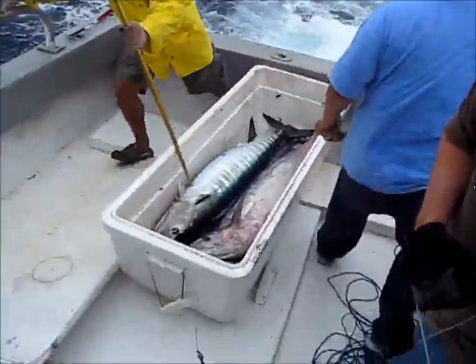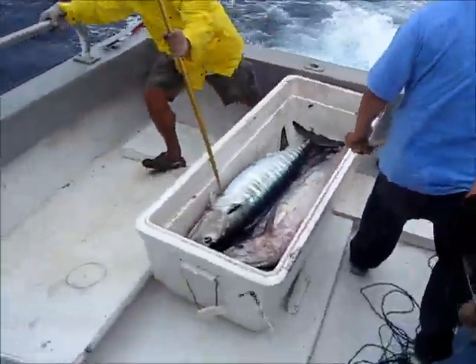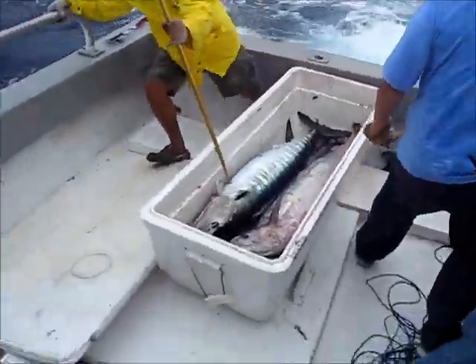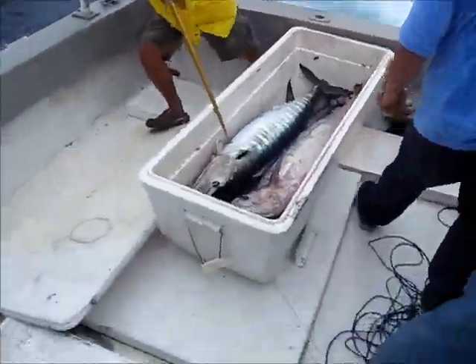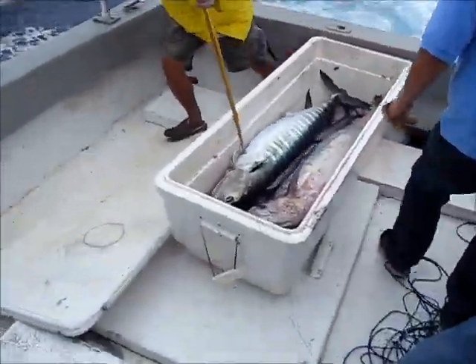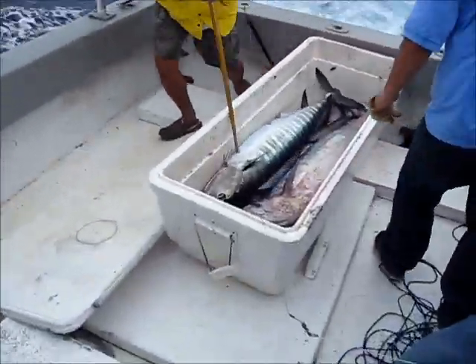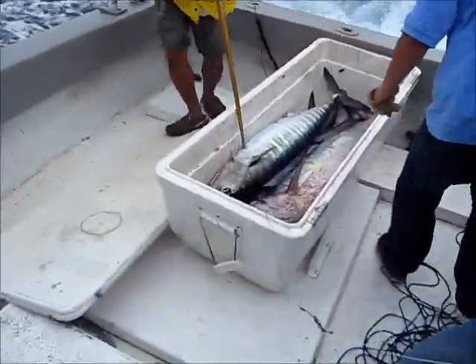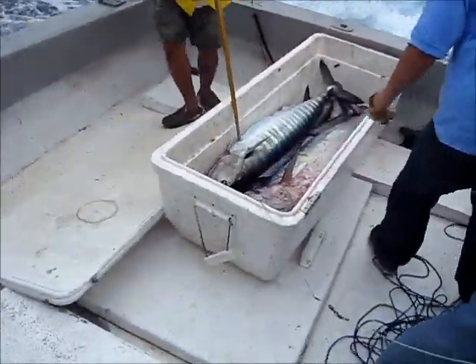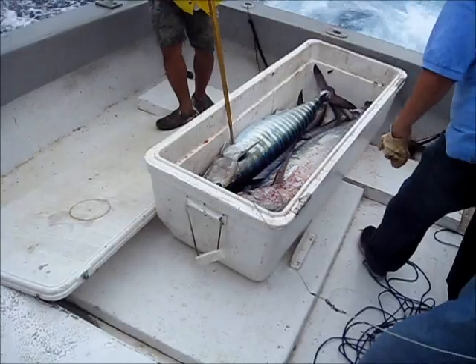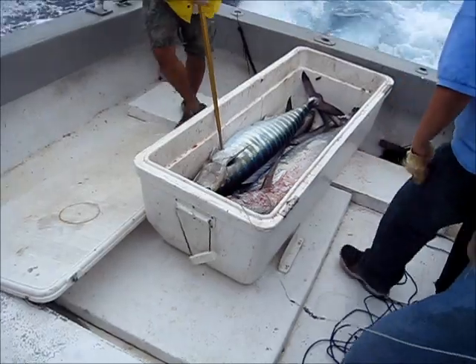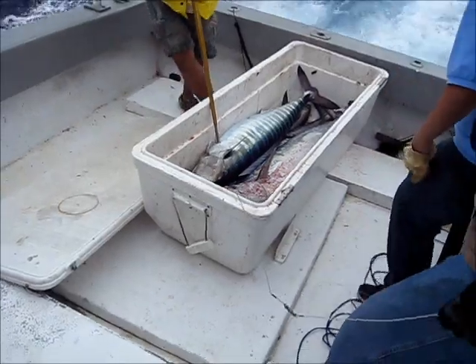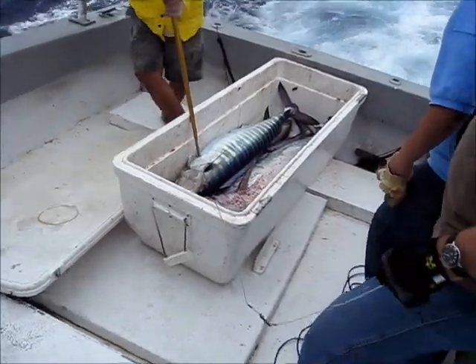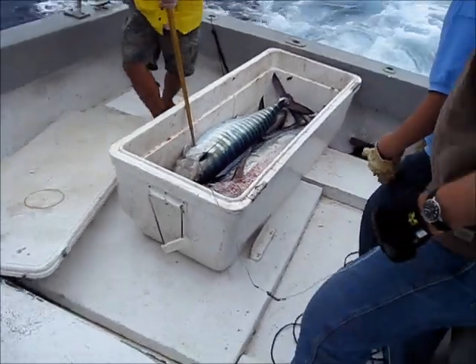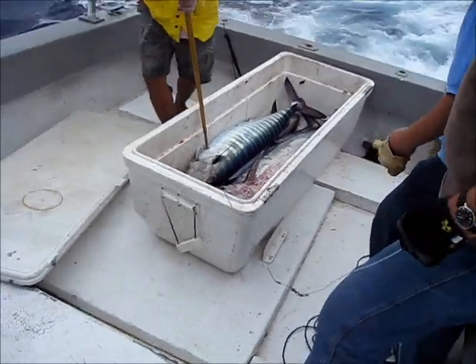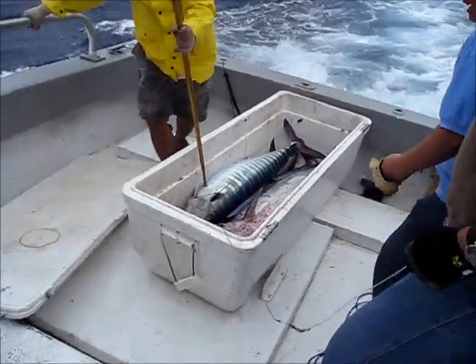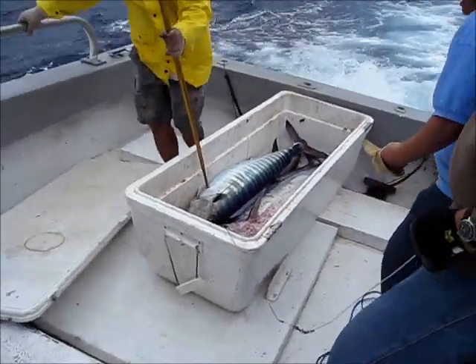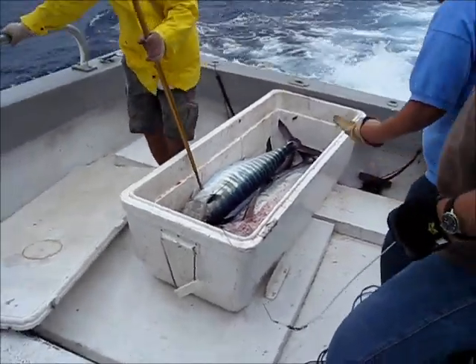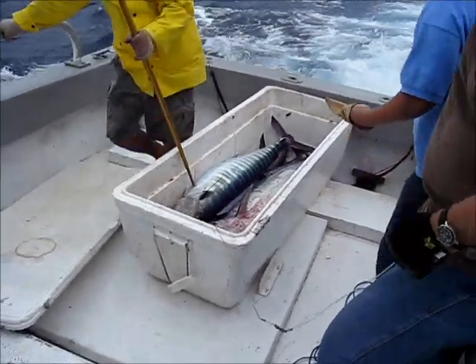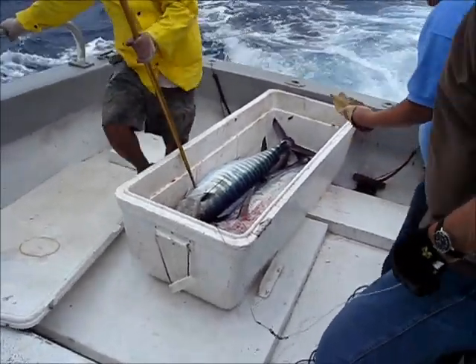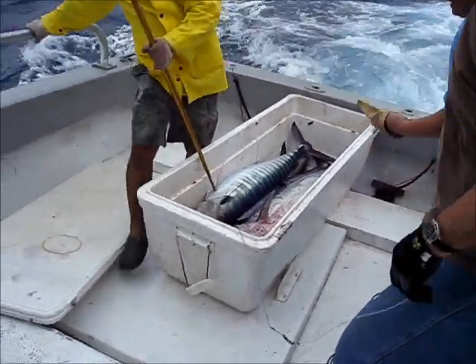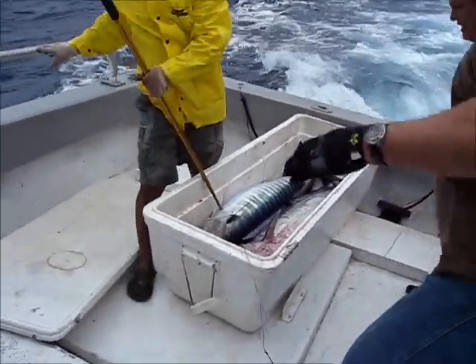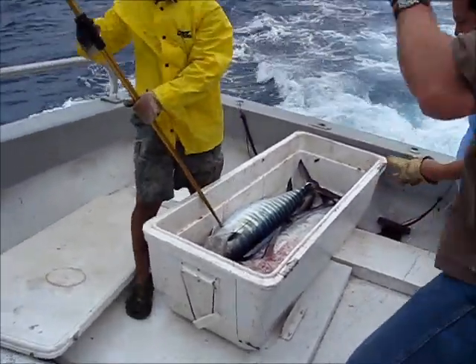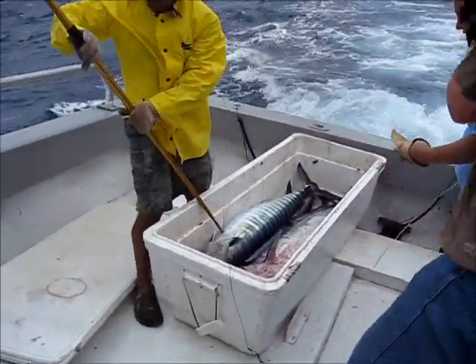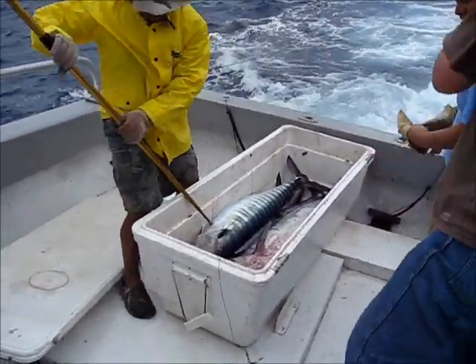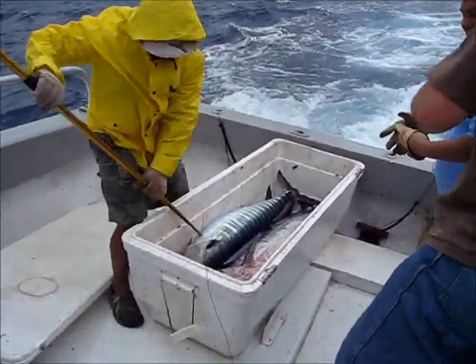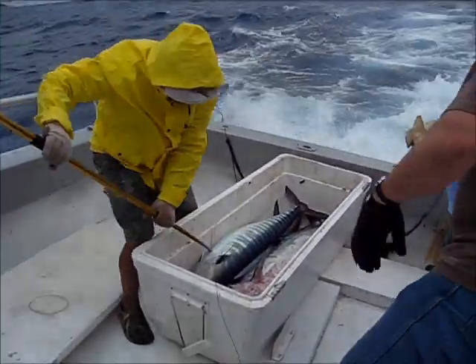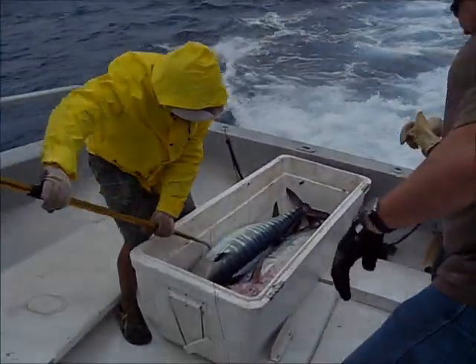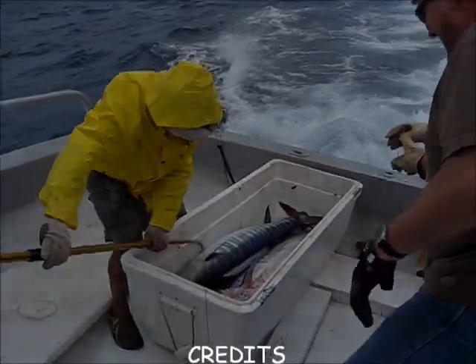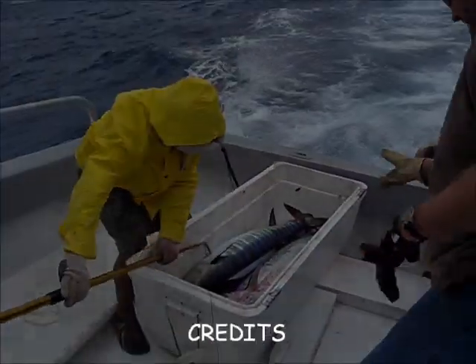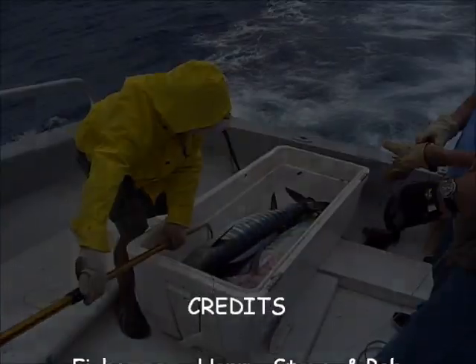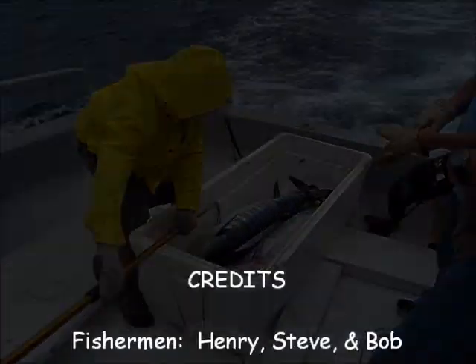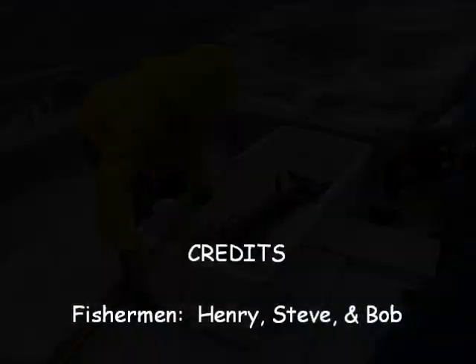Fish on board! There you go! Way cool! Good job, good job!